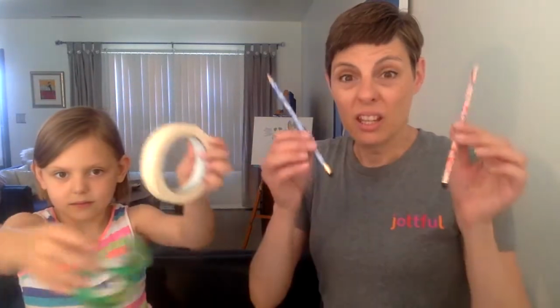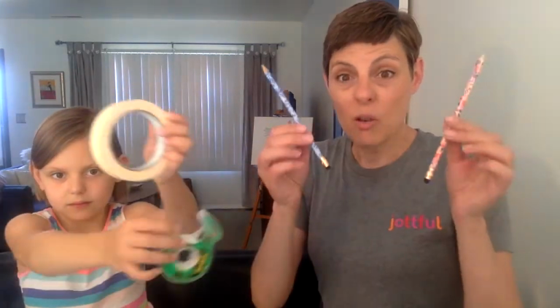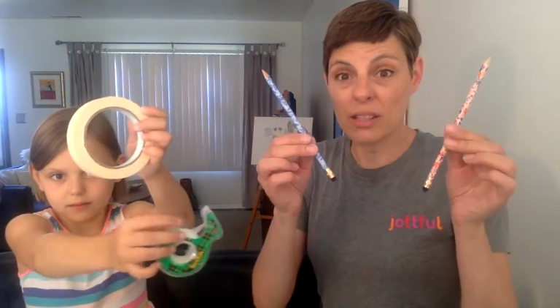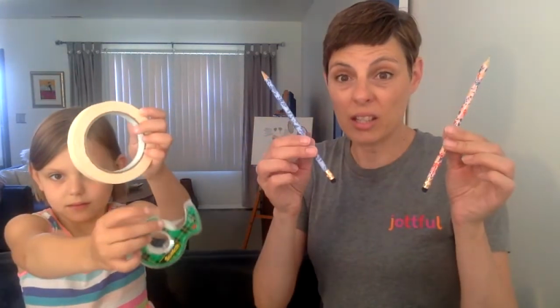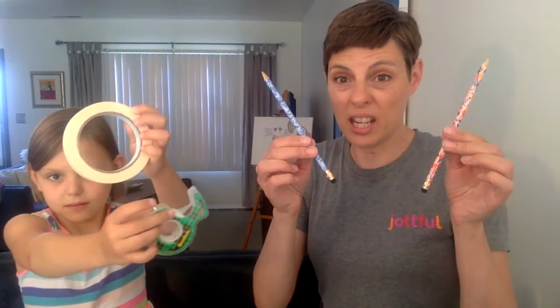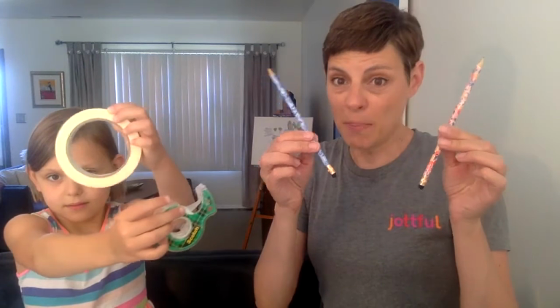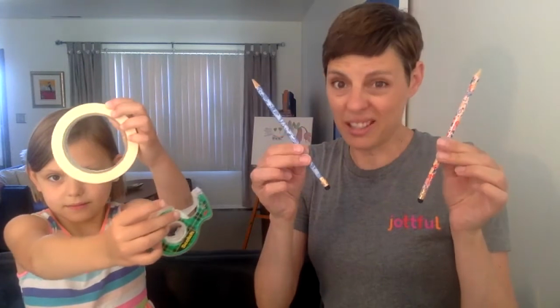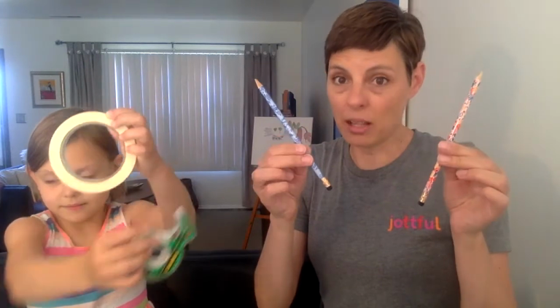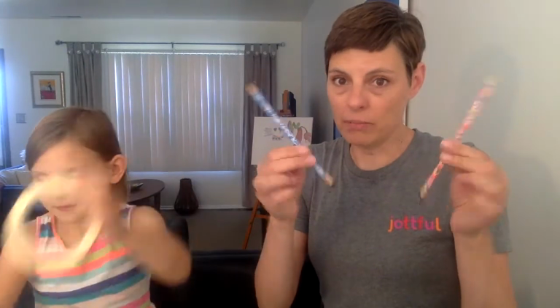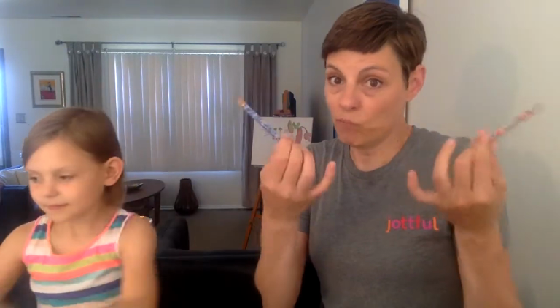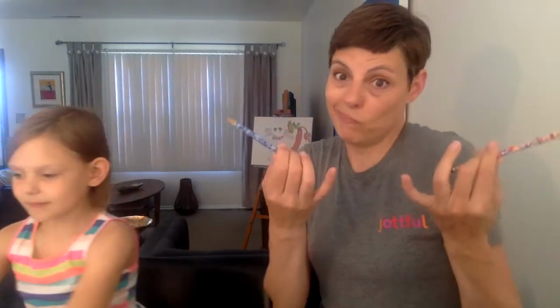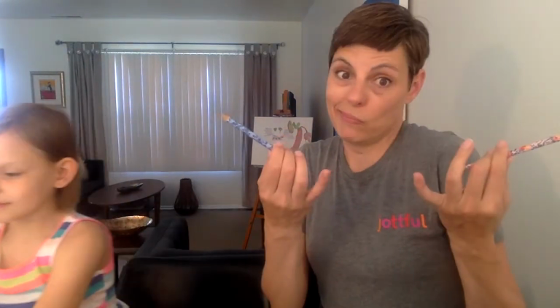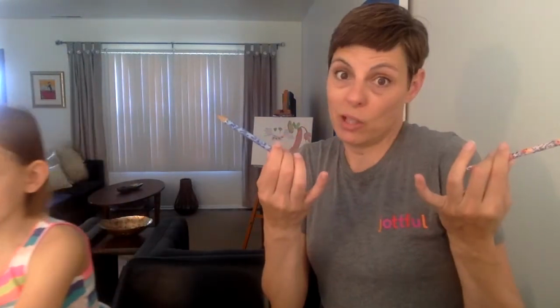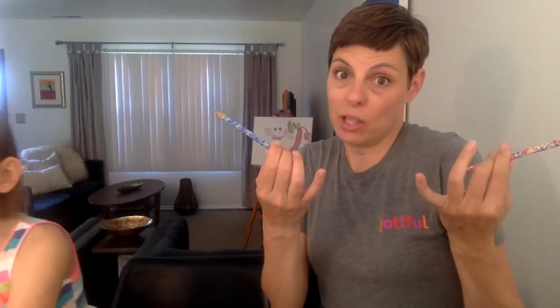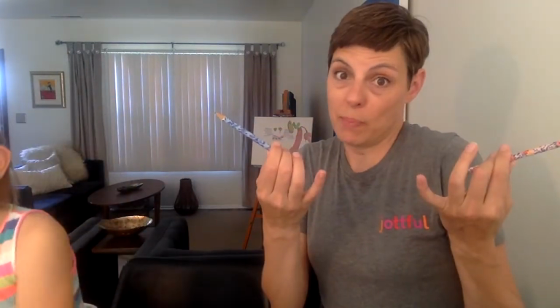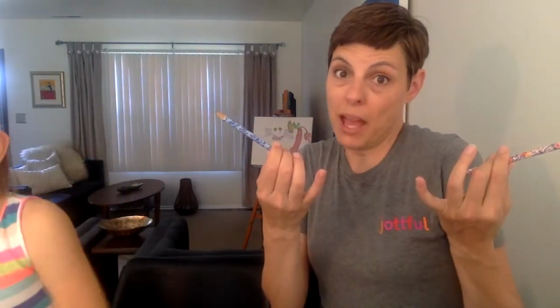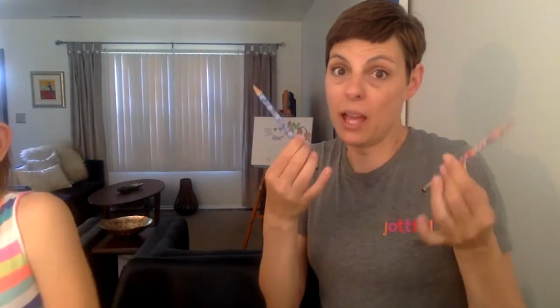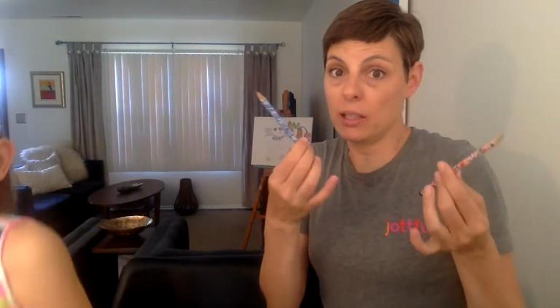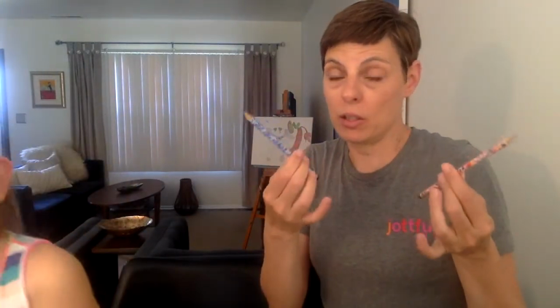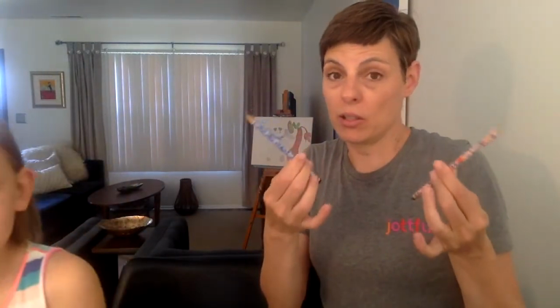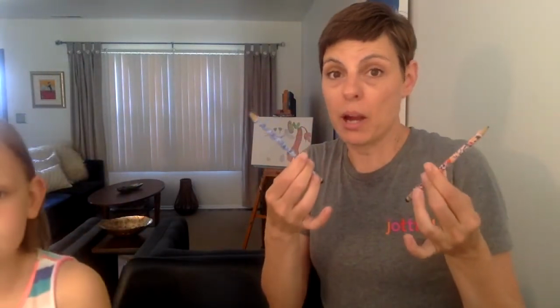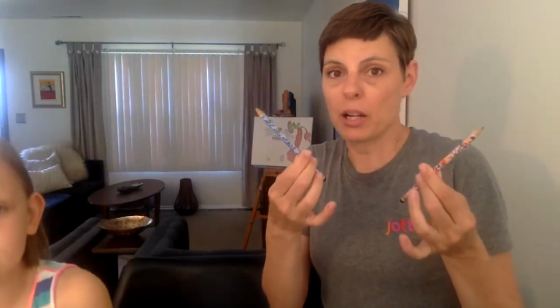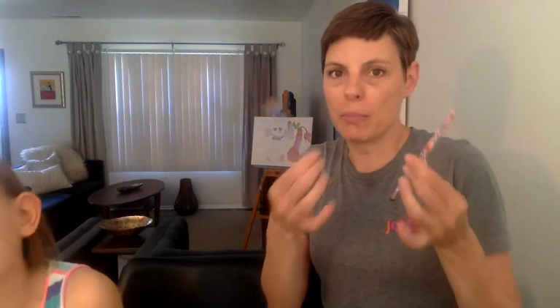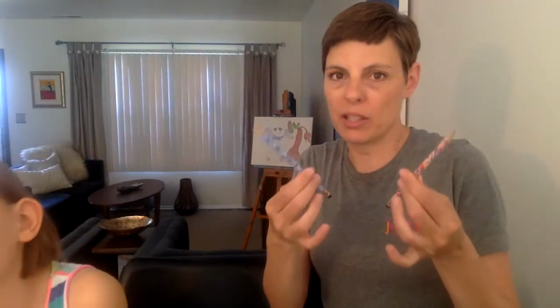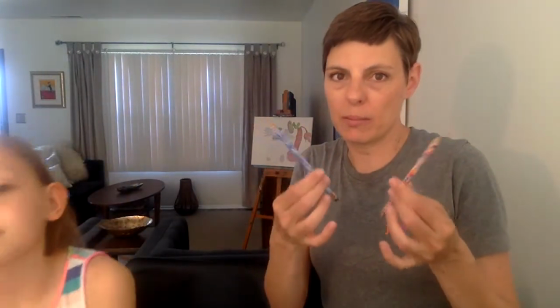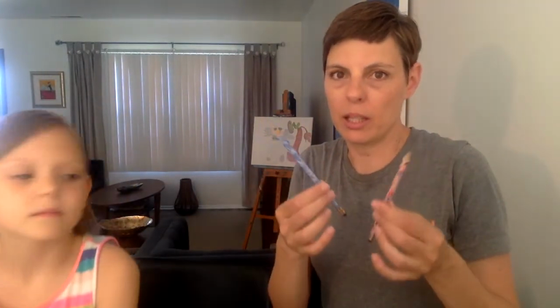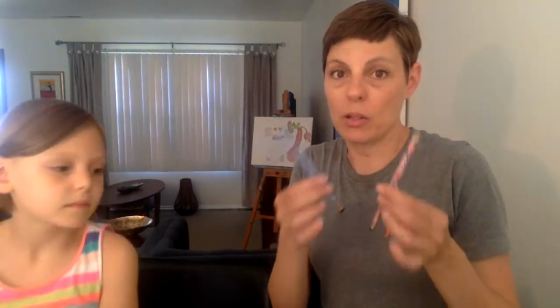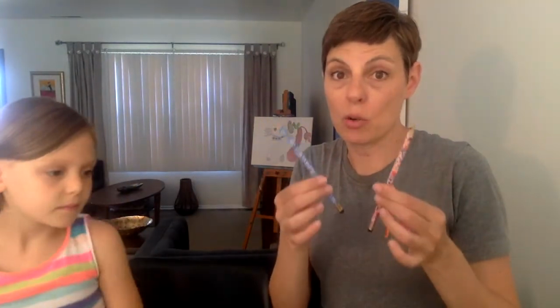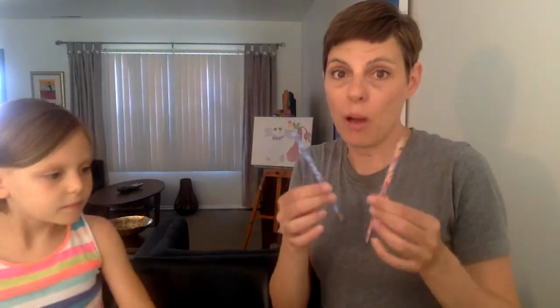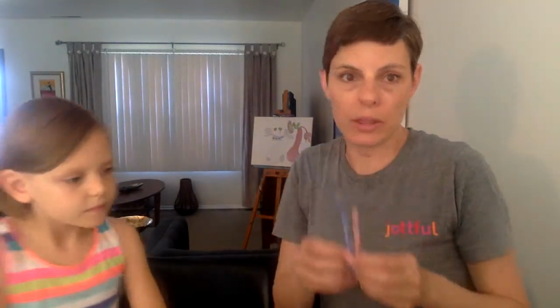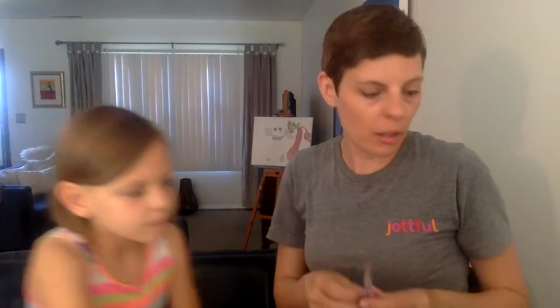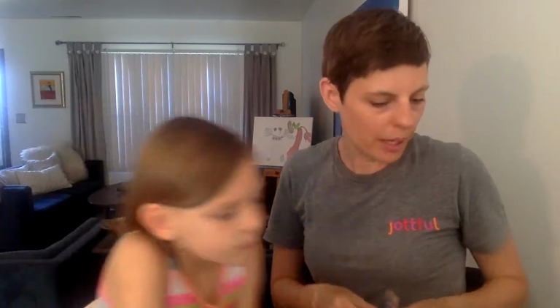You're also going to need a pencil. You could use a pen, you could use a marker - just something that you could draw with a little bit.